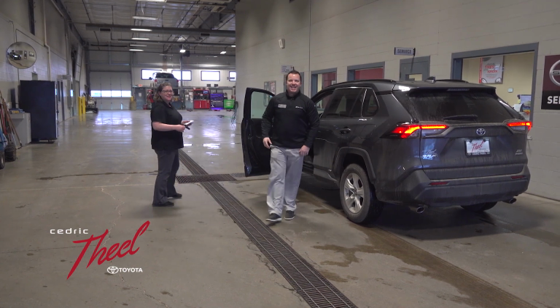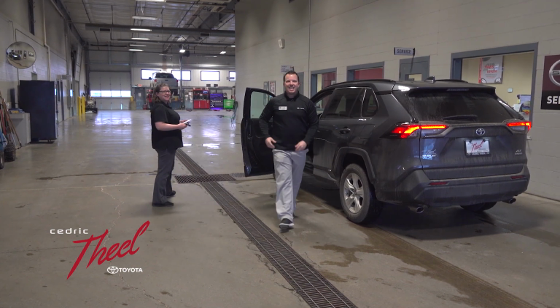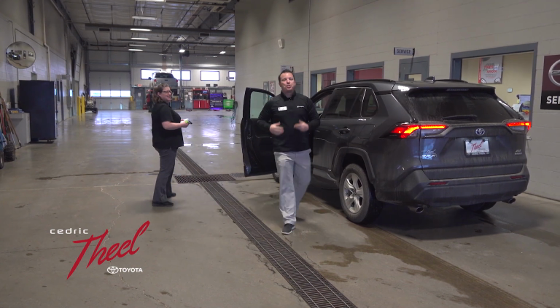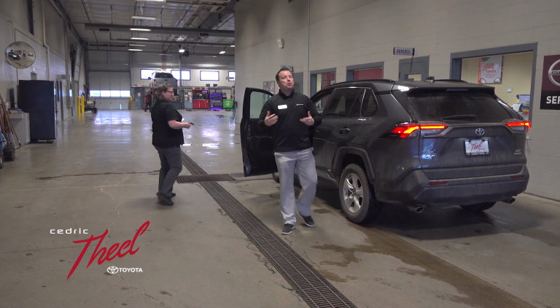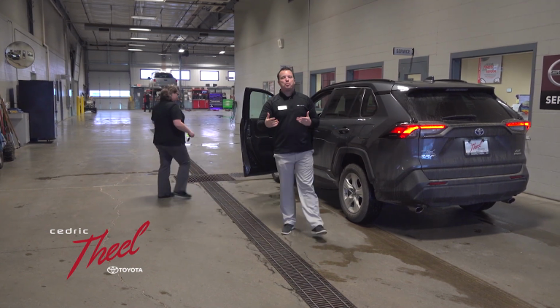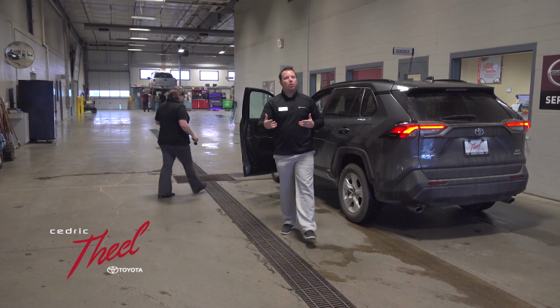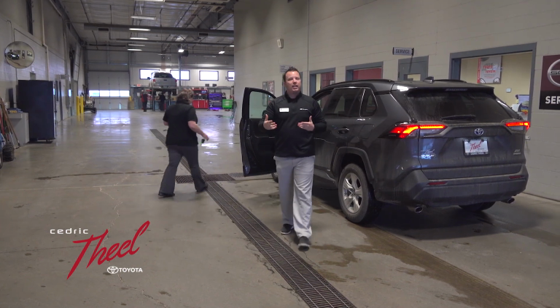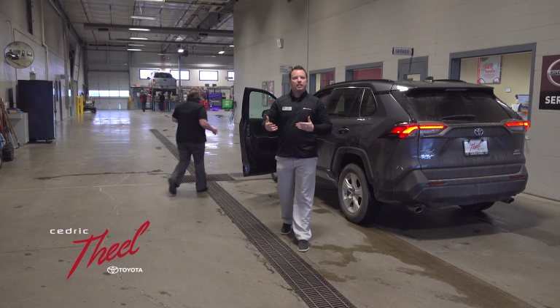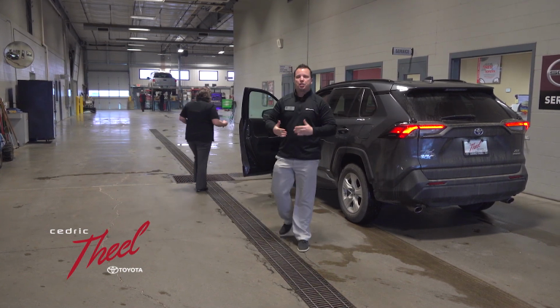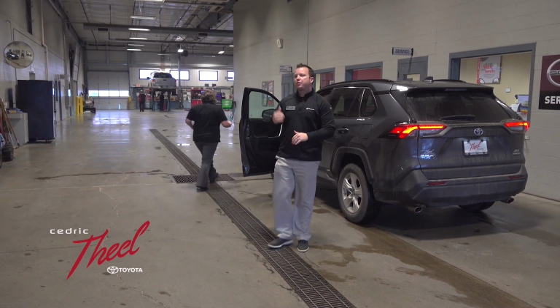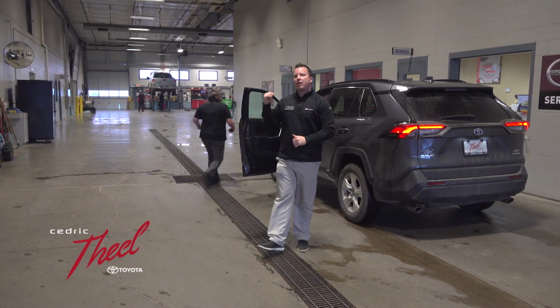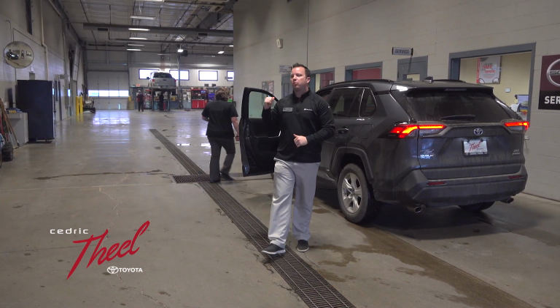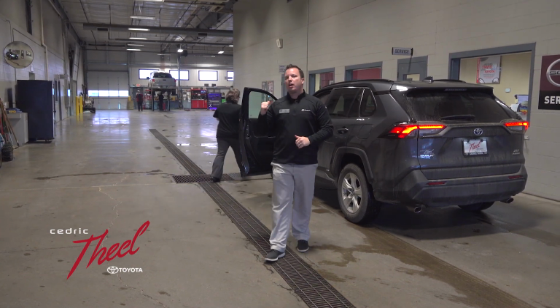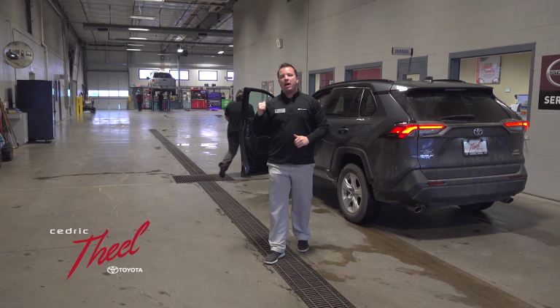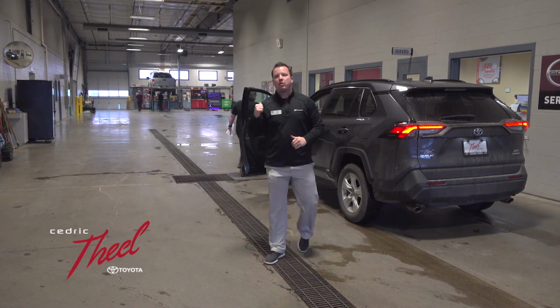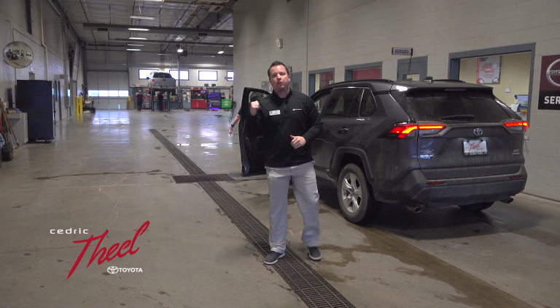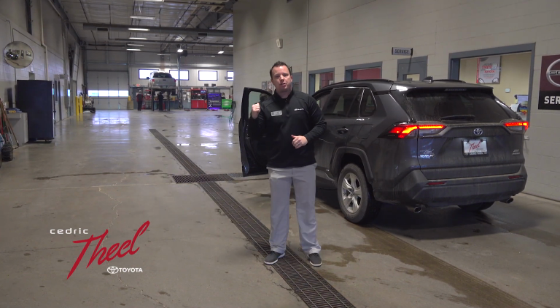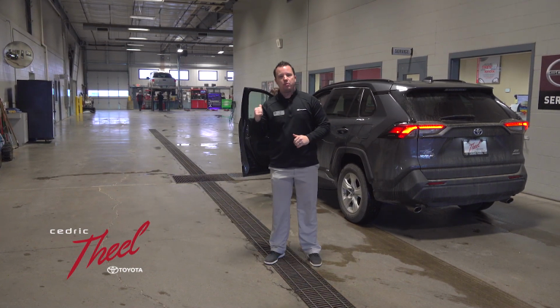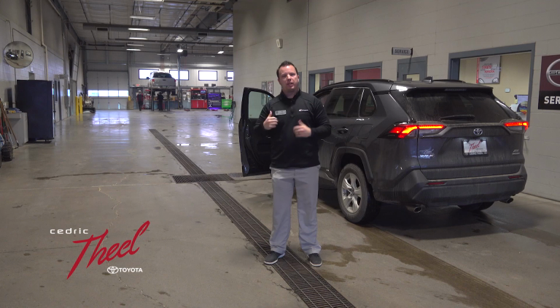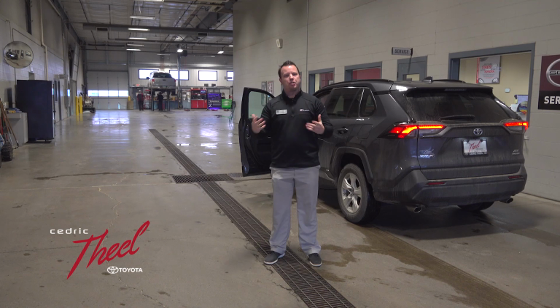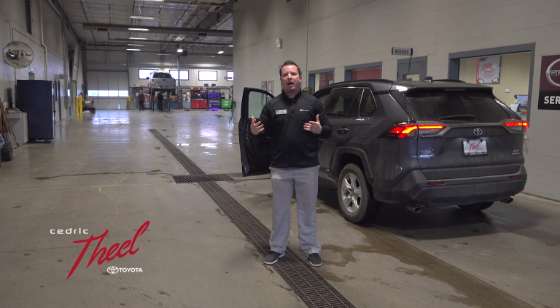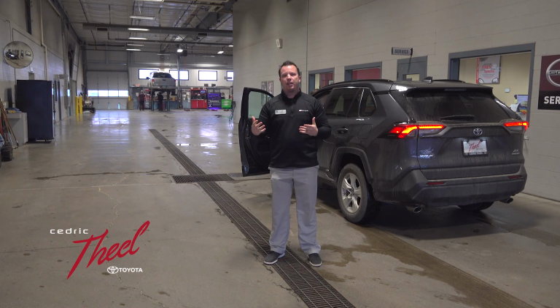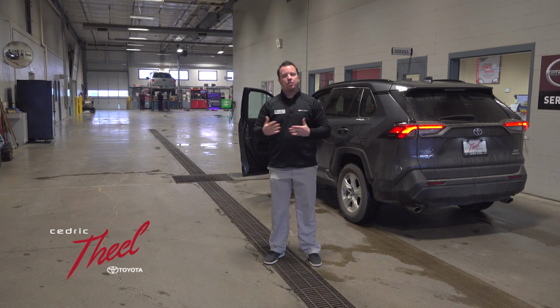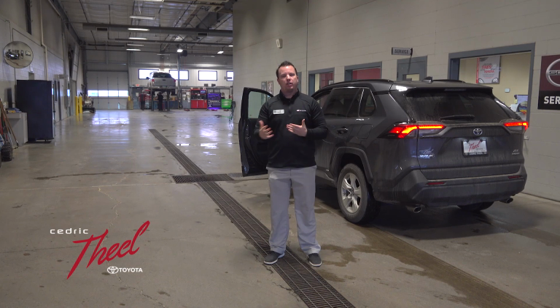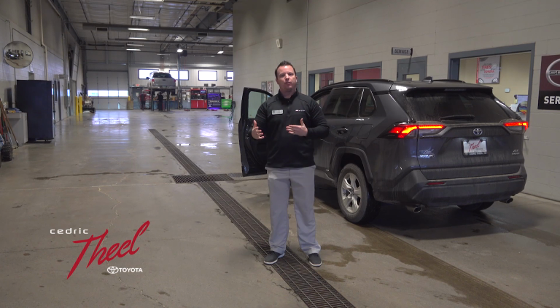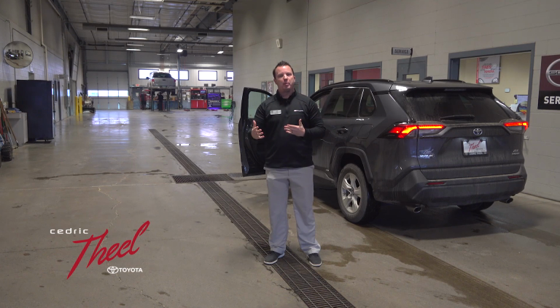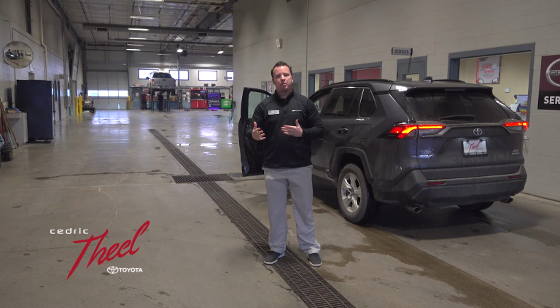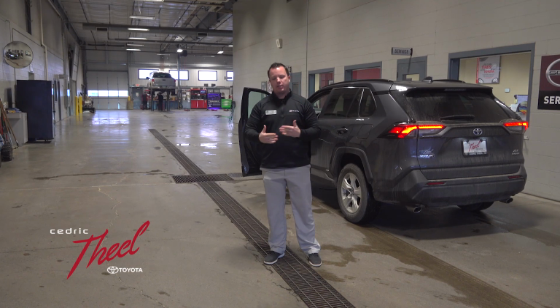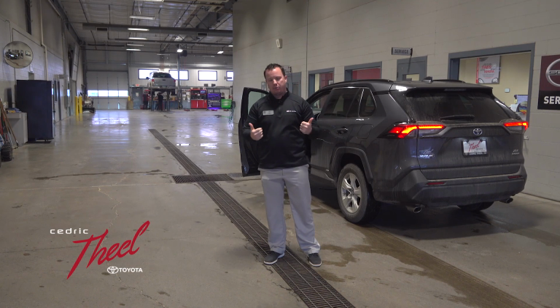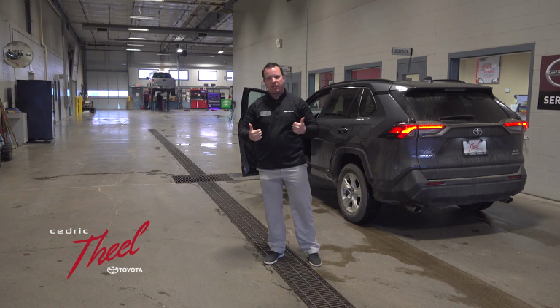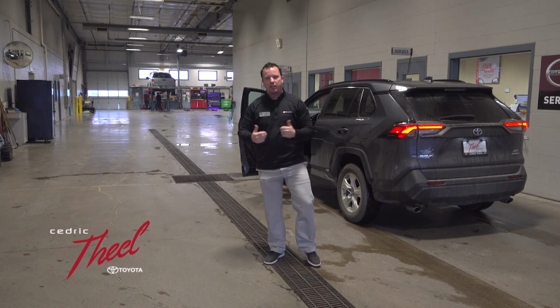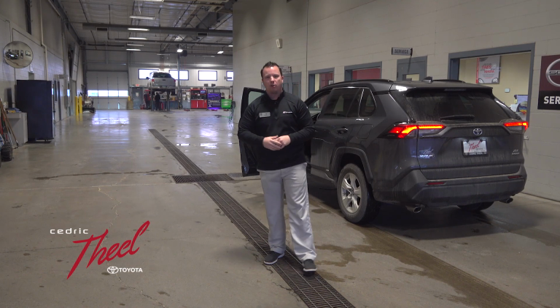As soon as you pull in, a service advisor will come out and greet you, get your mileage and all your information, and you'll be good to go.